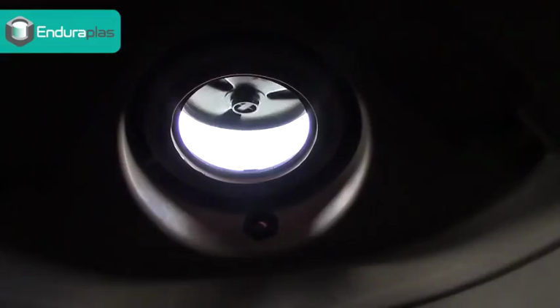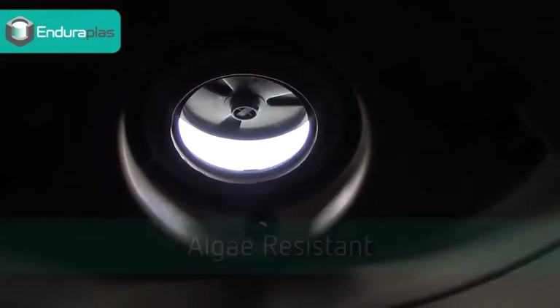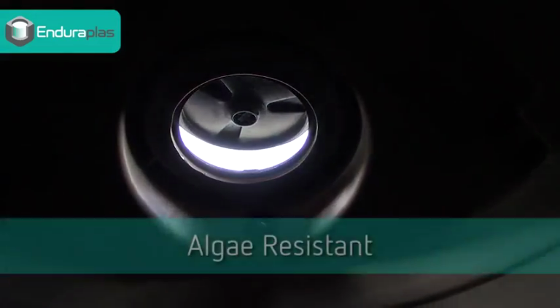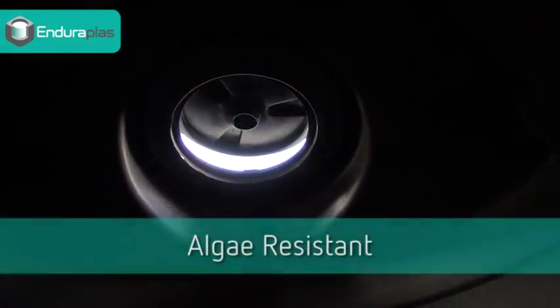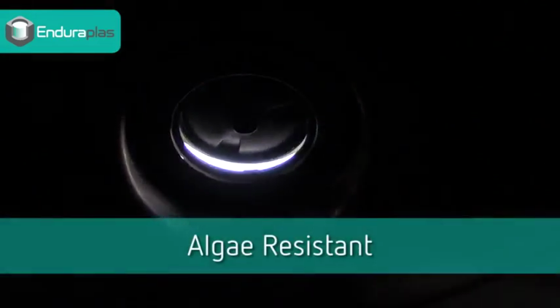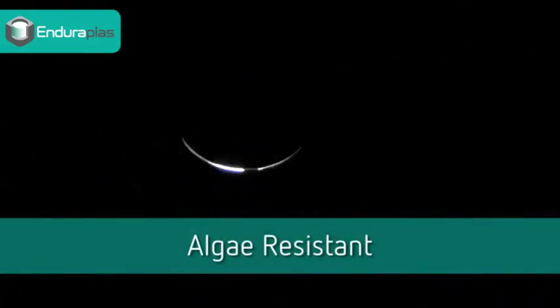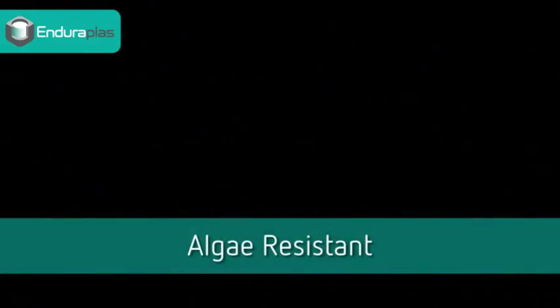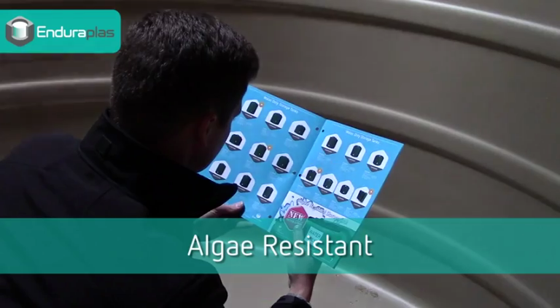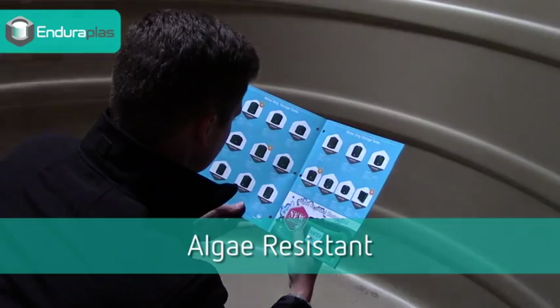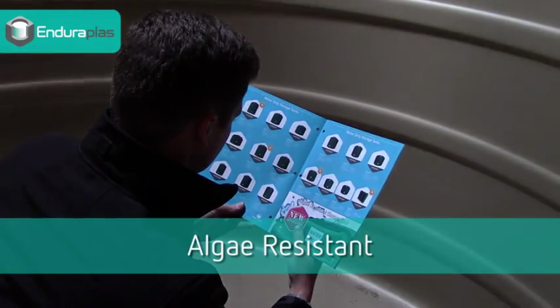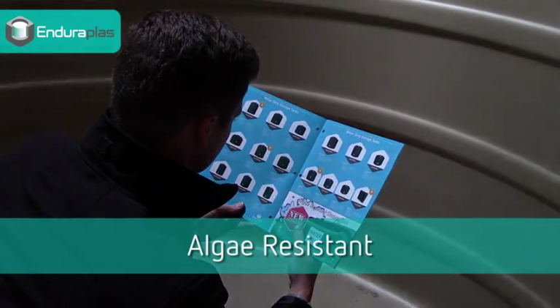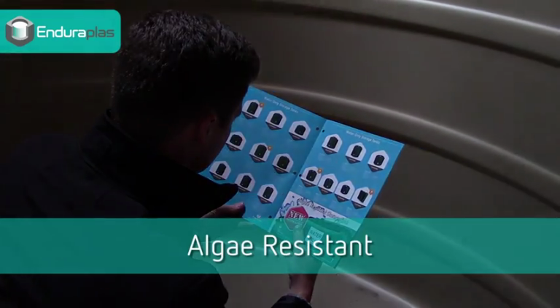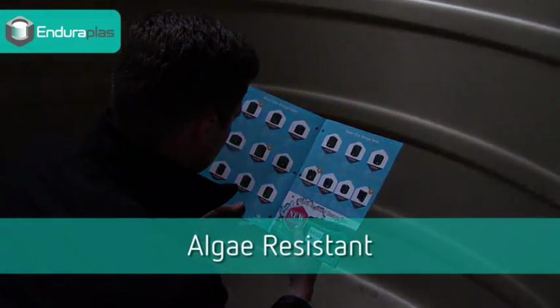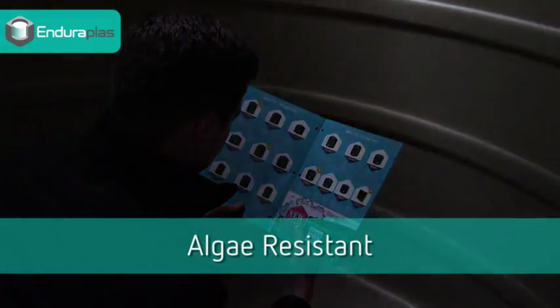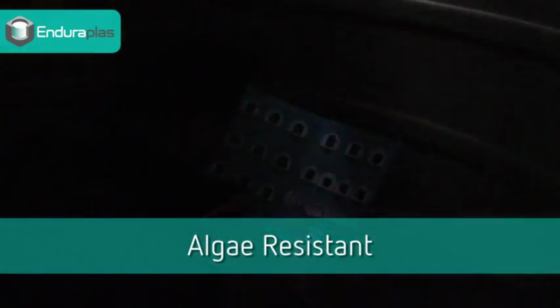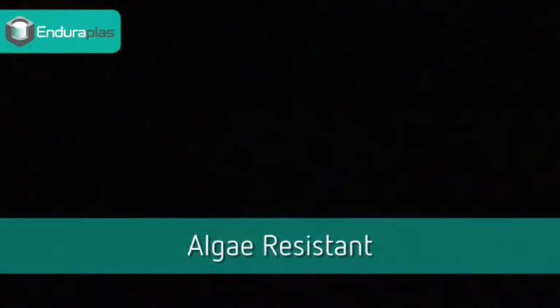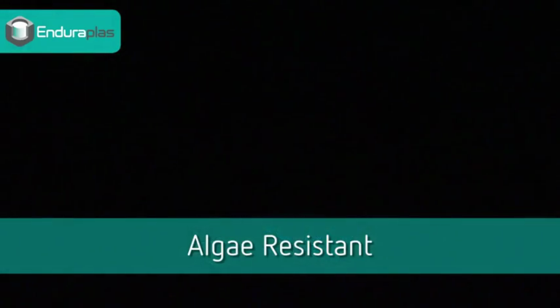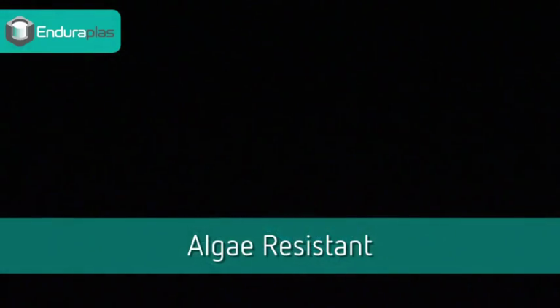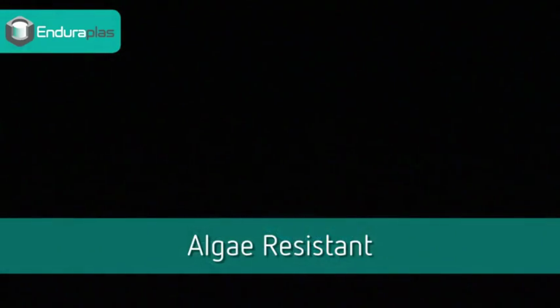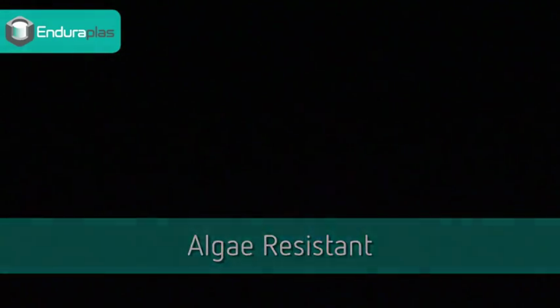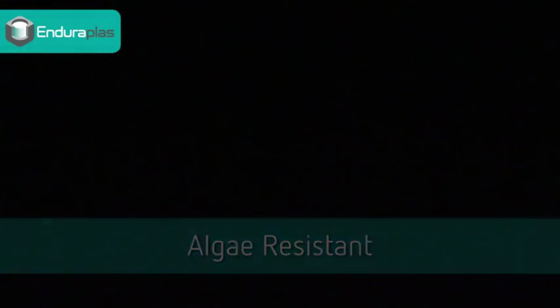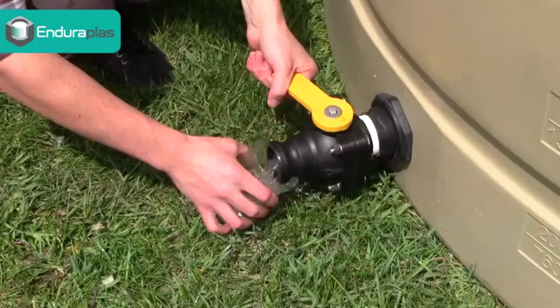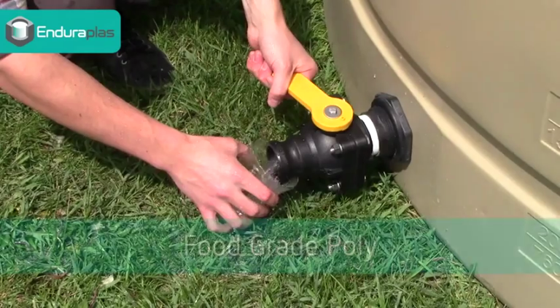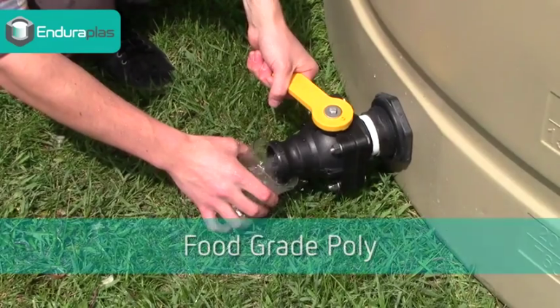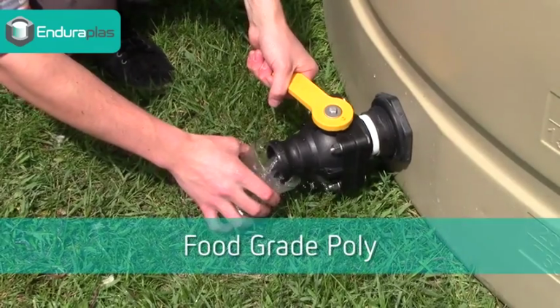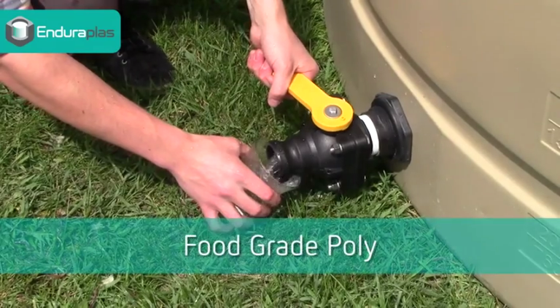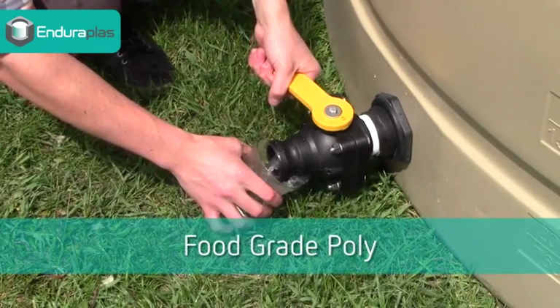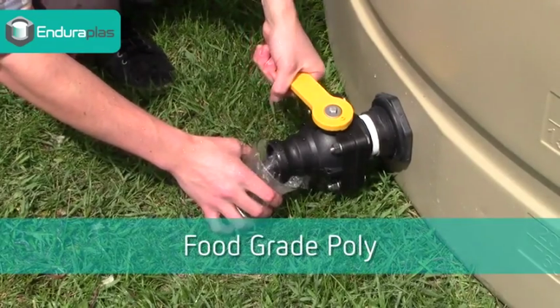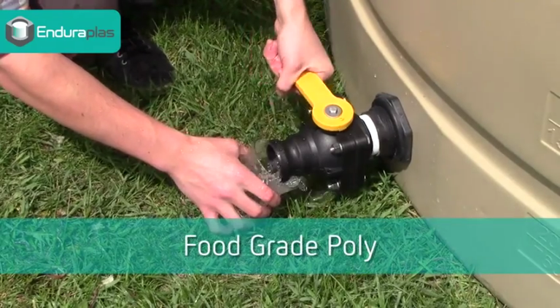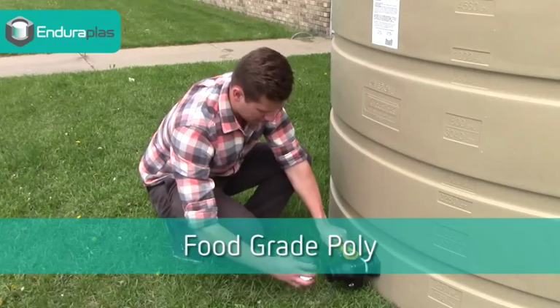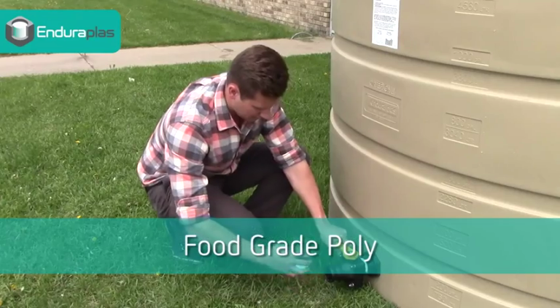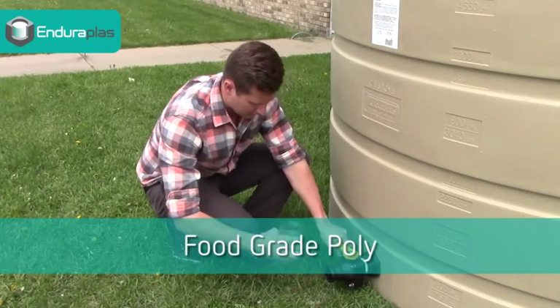Absolute darkness. You can't read a book in our tank. Safe enough to drink from.